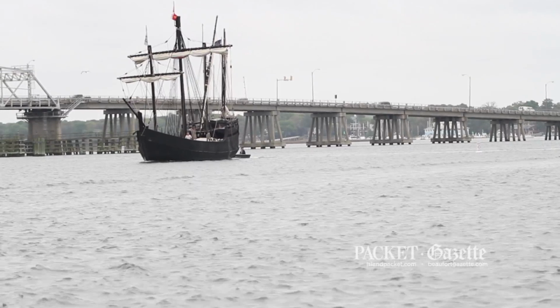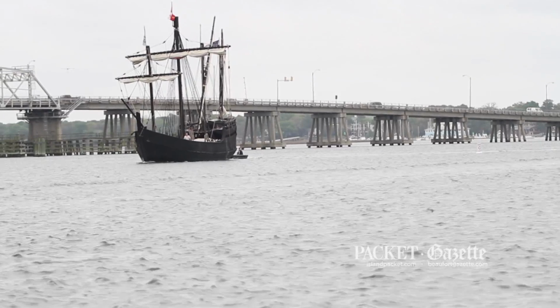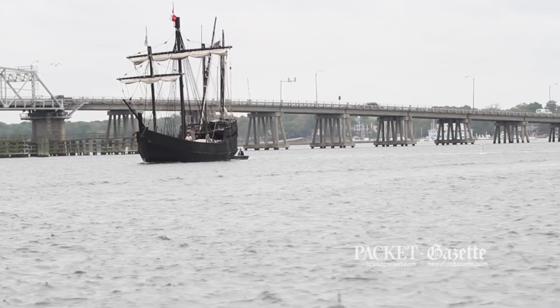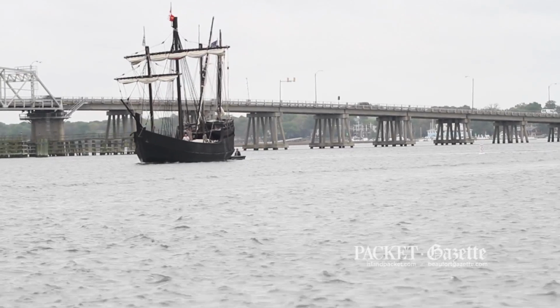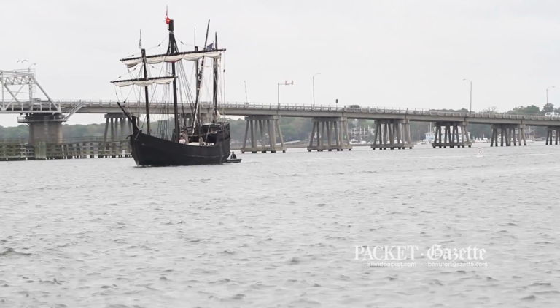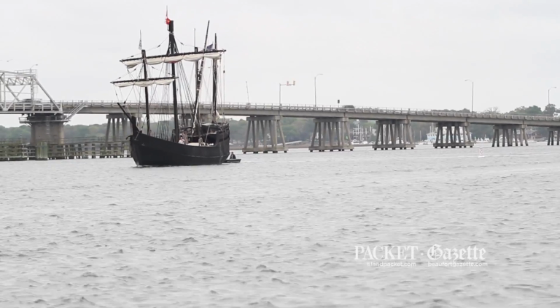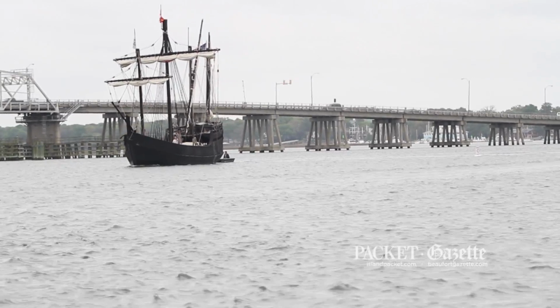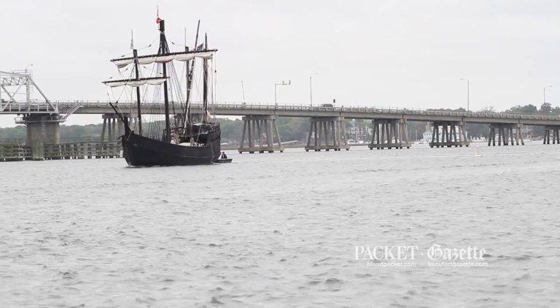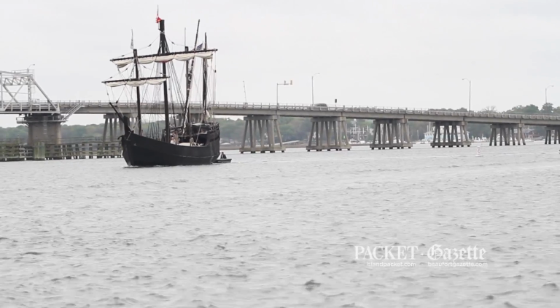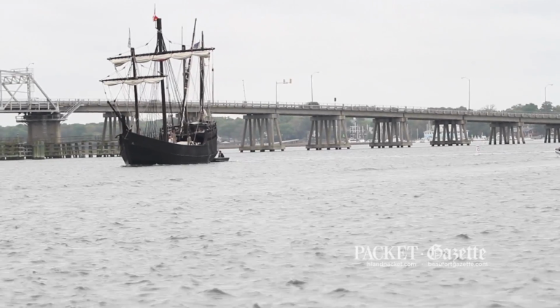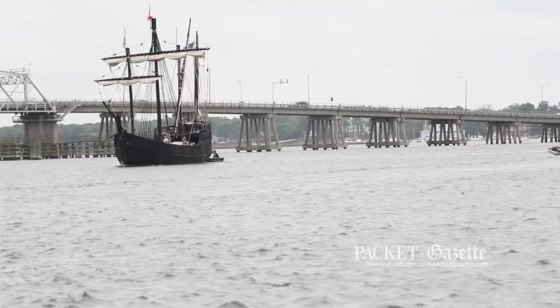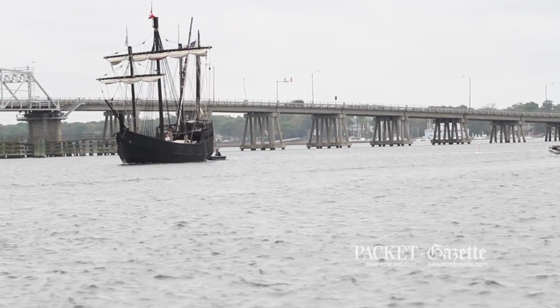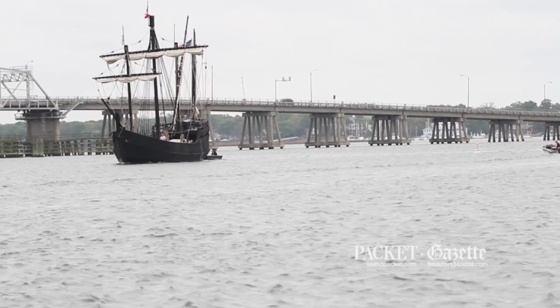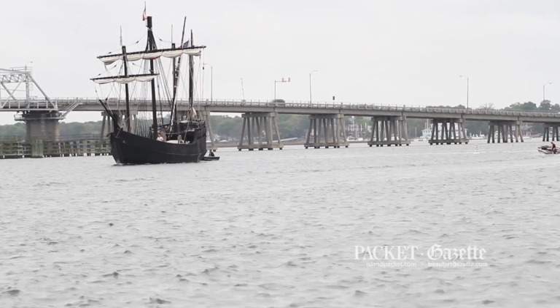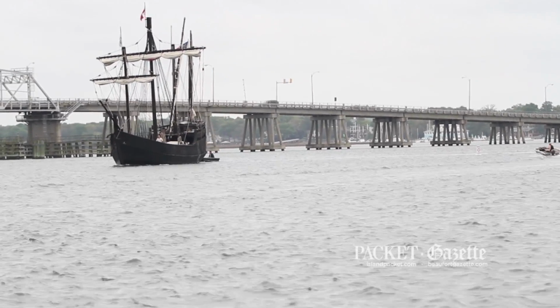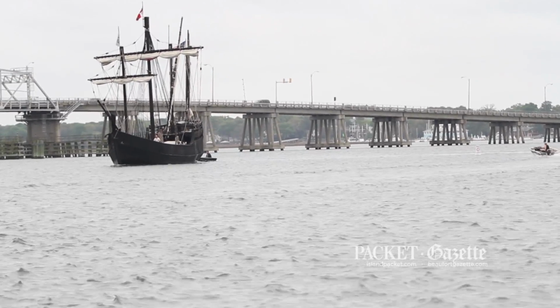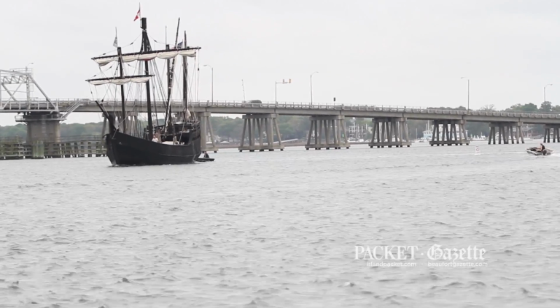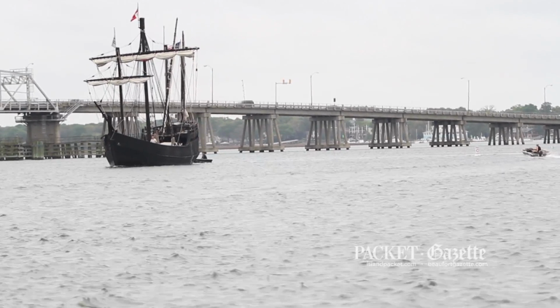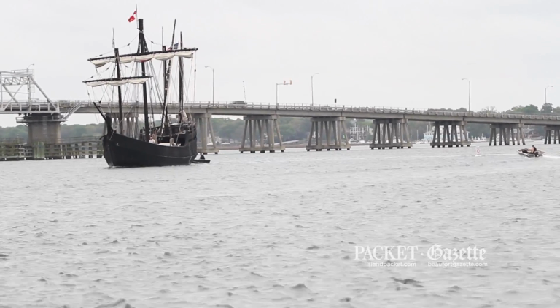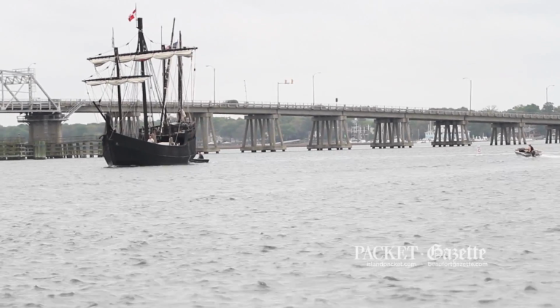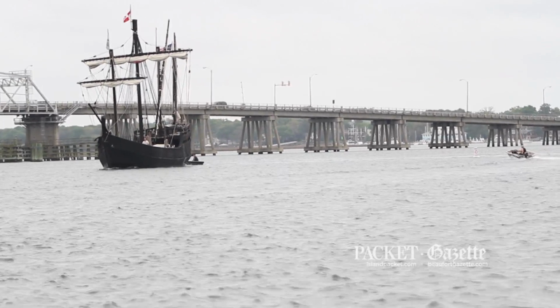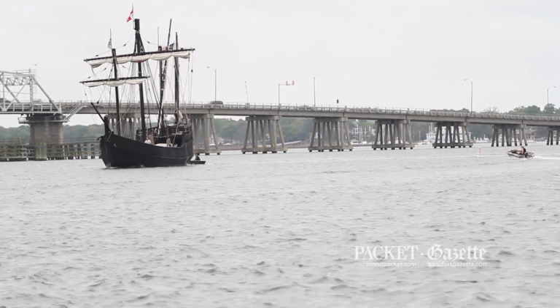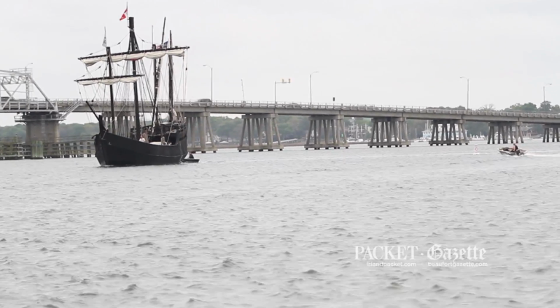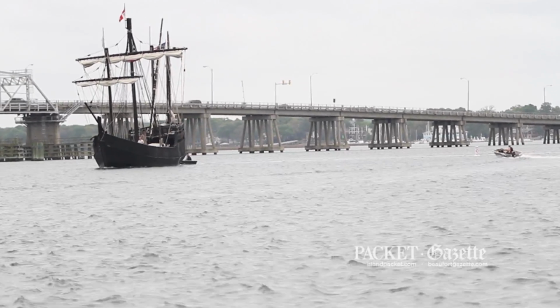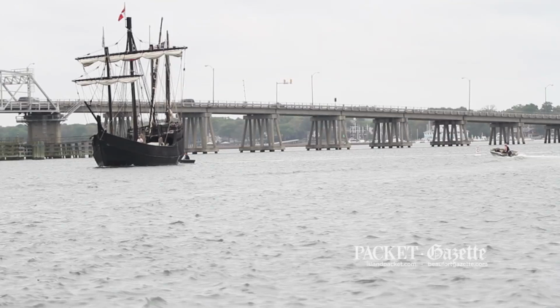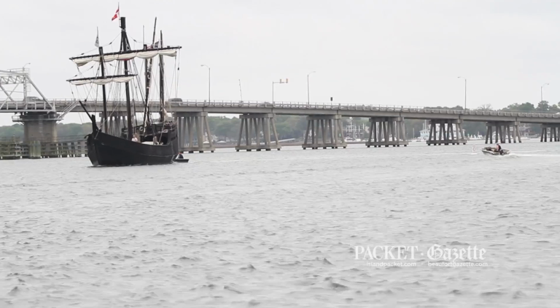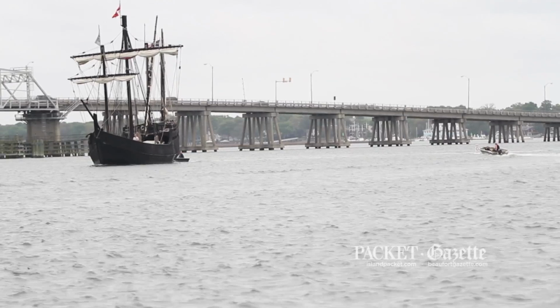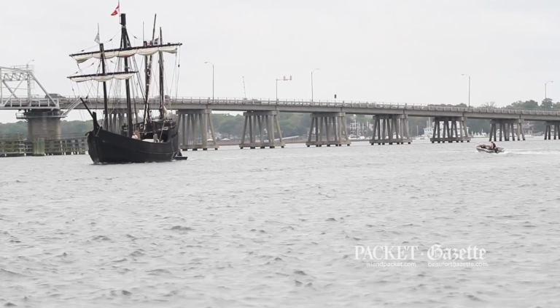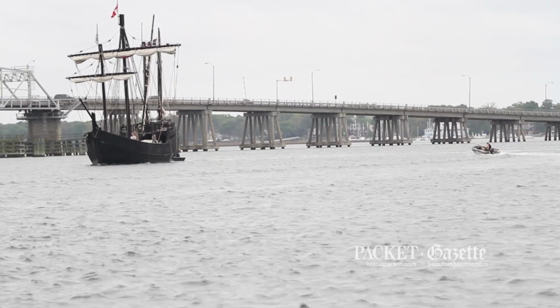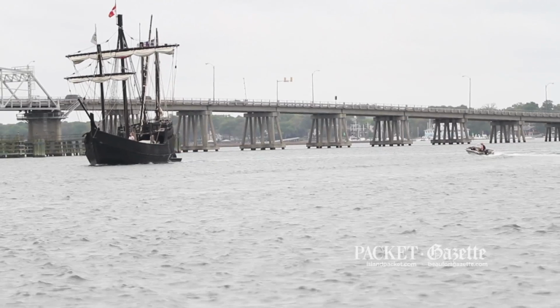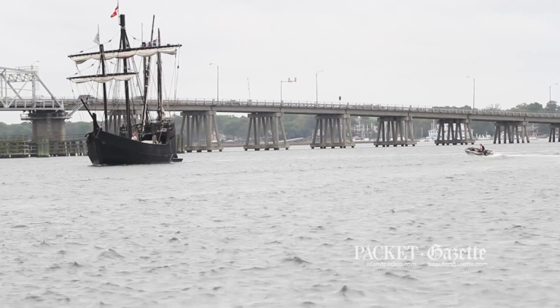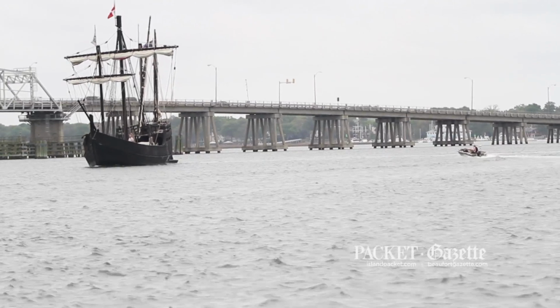The Pinta is constructed a little bit larger than what you would have seen back in the day, and was finished in 2005.